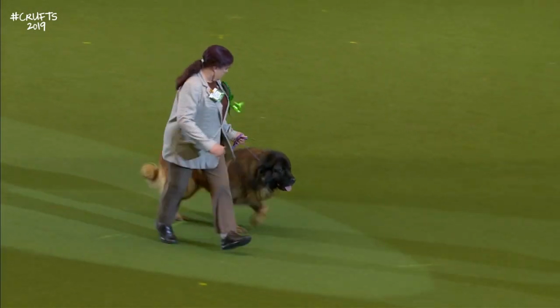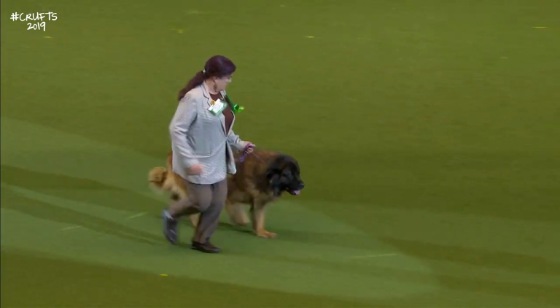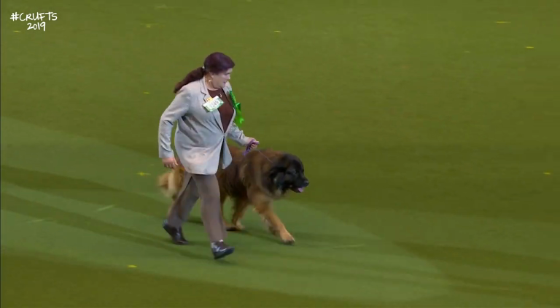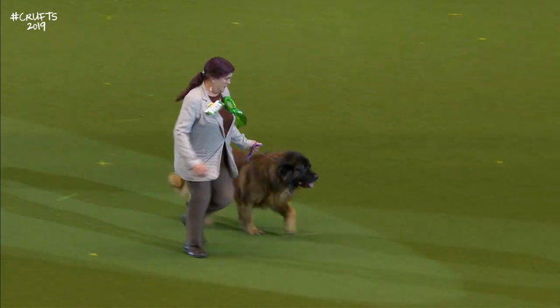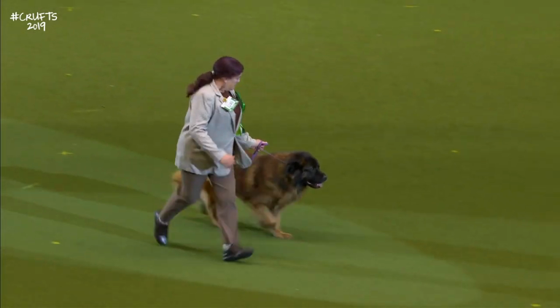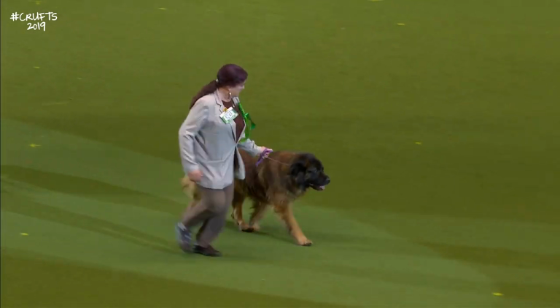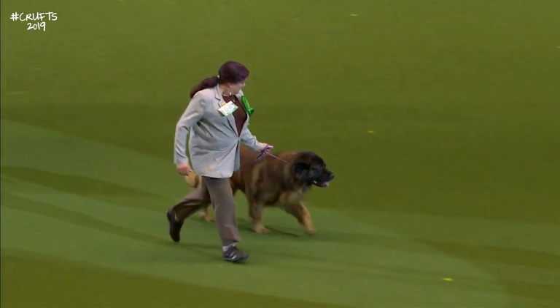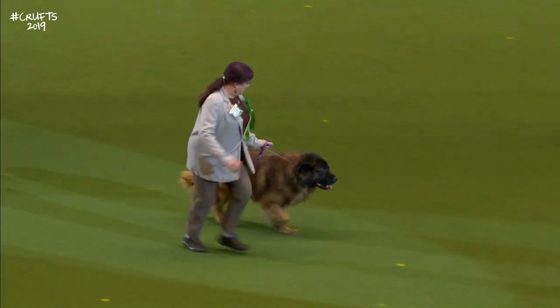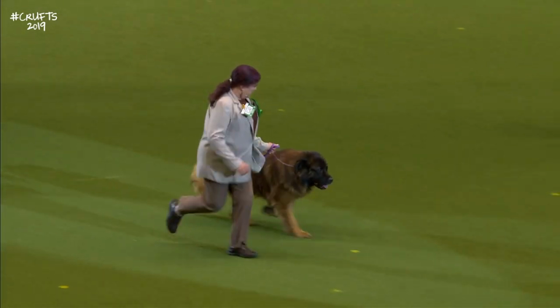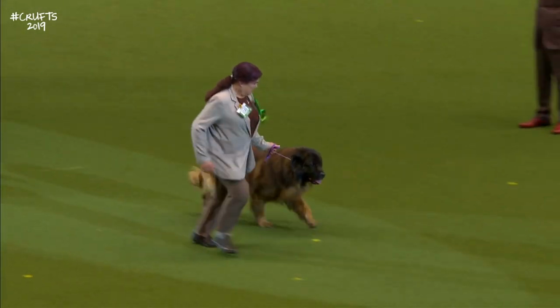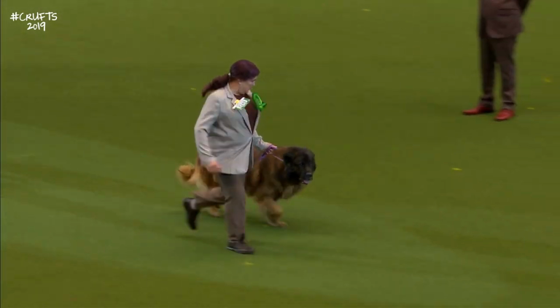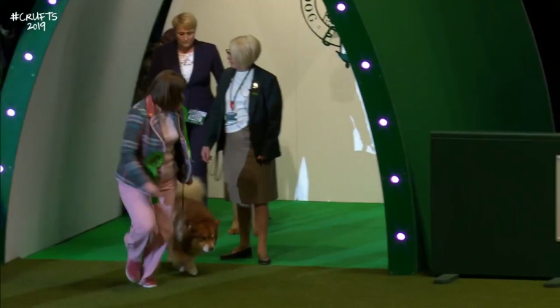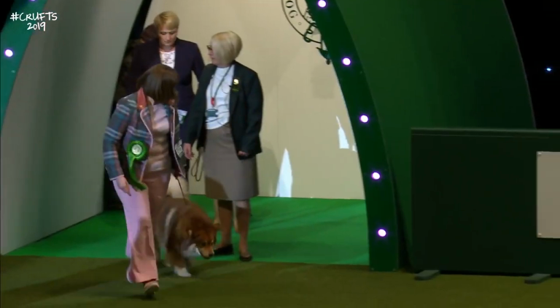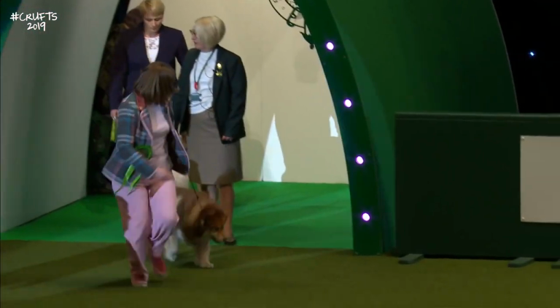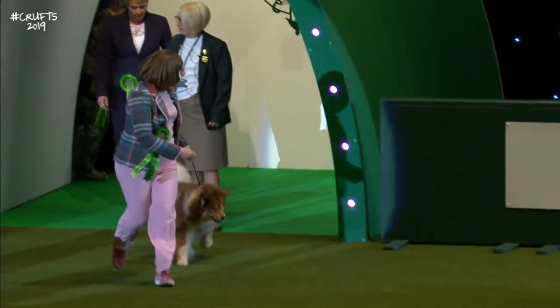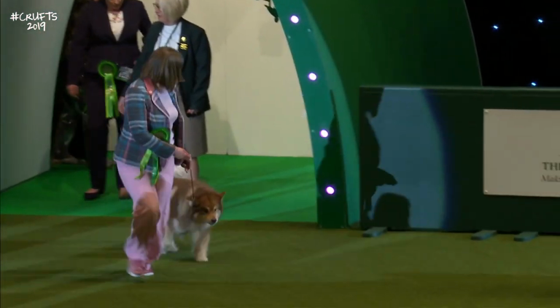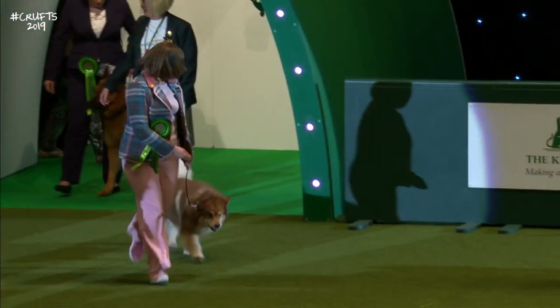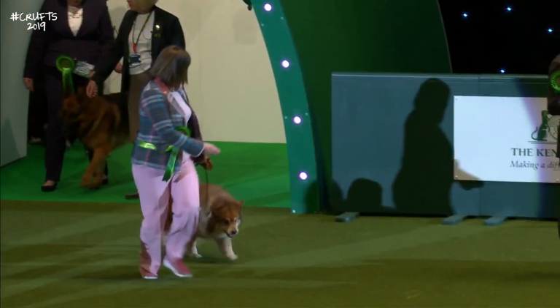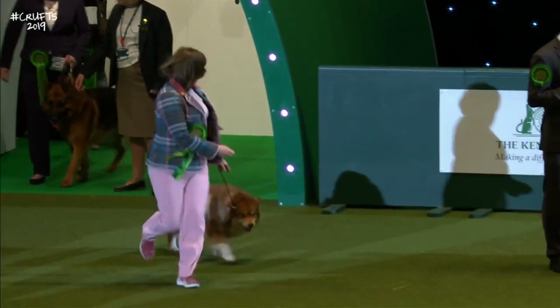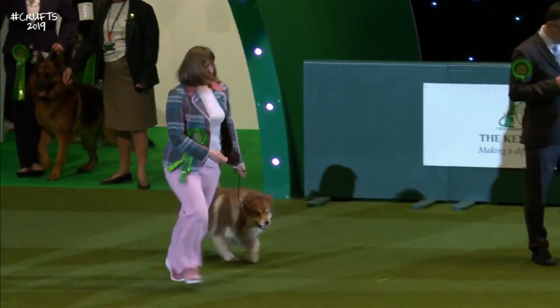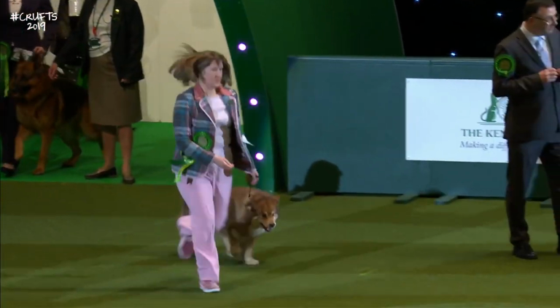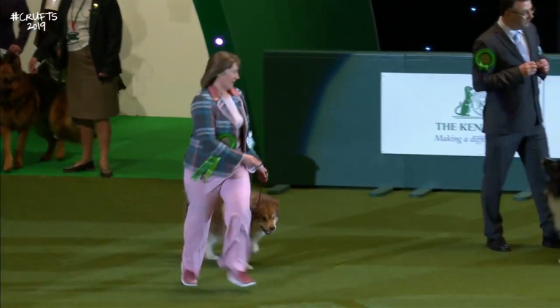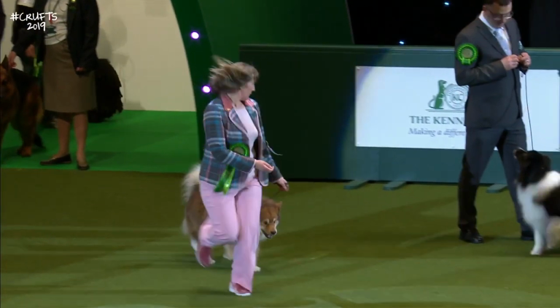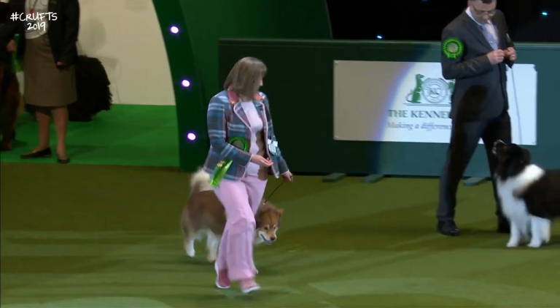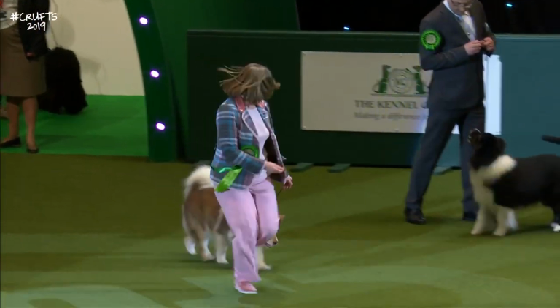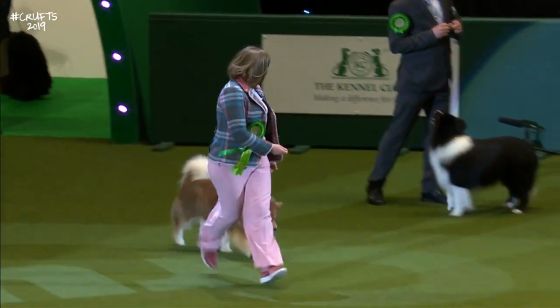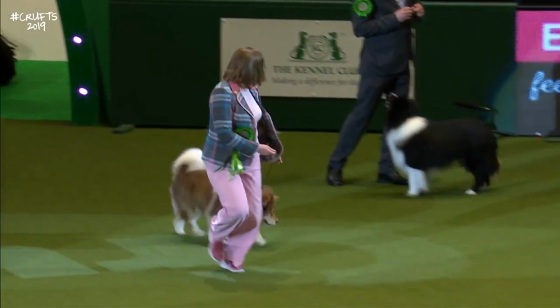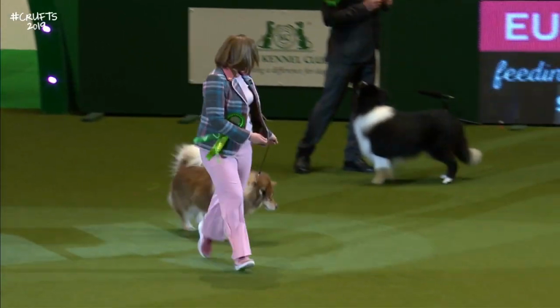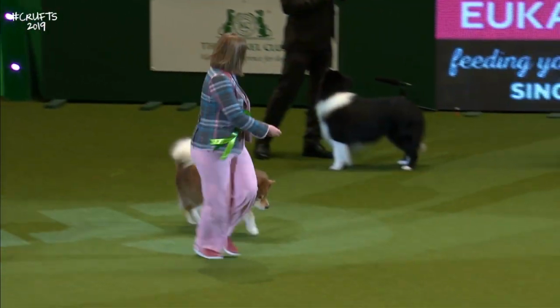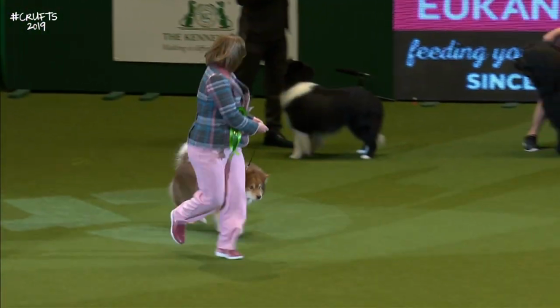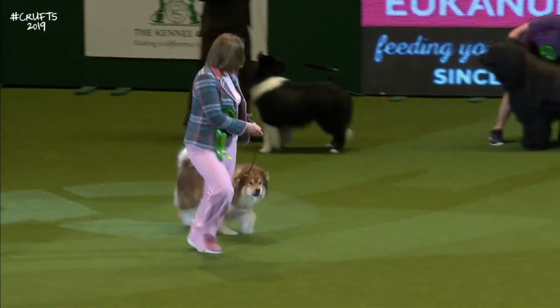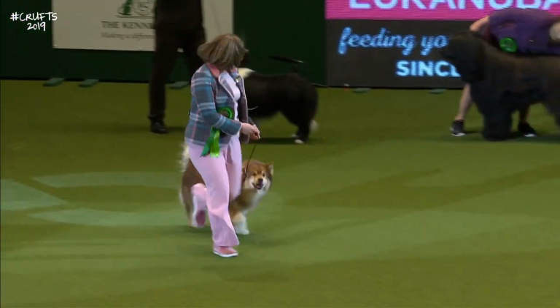And here we have the Finnish Lapphund. The first of our Spitz breeds, which is the Finnish Lapphund.